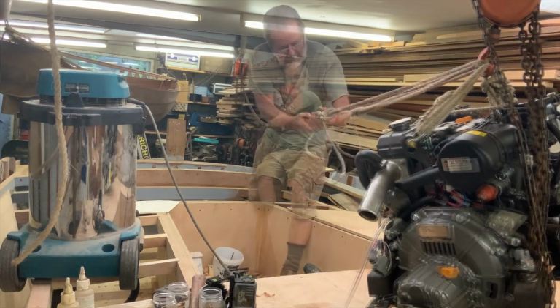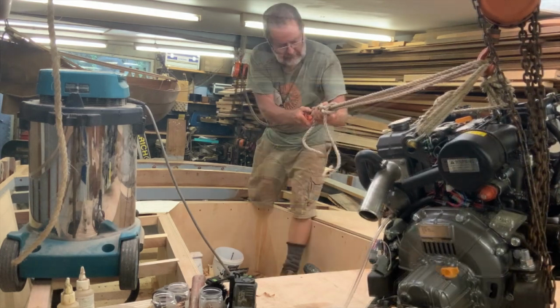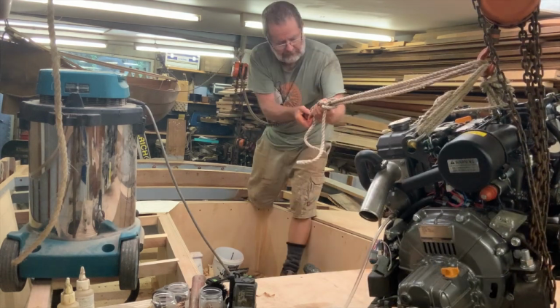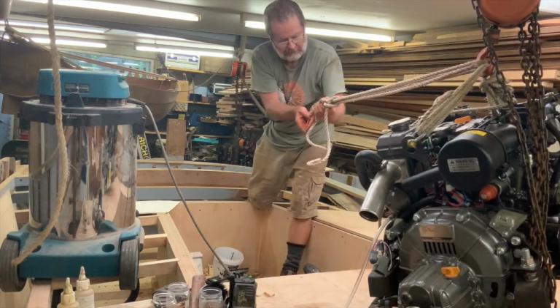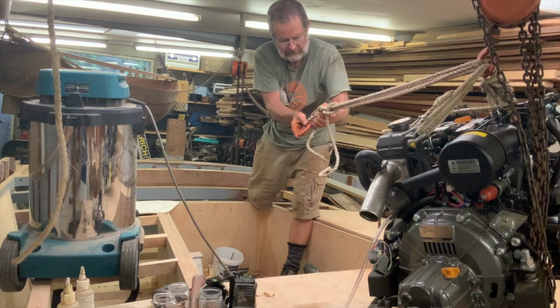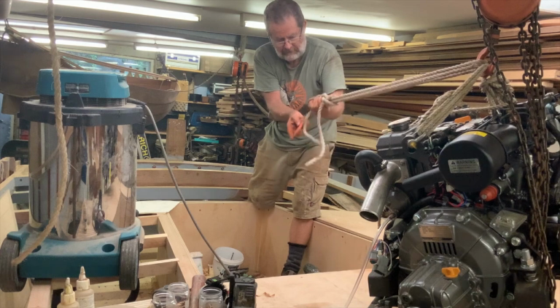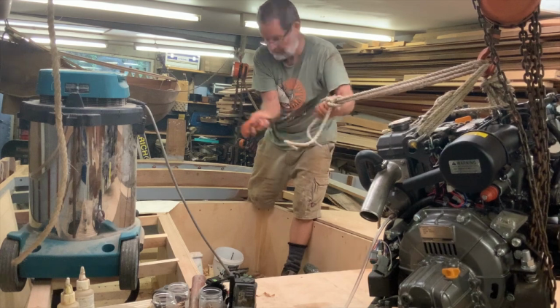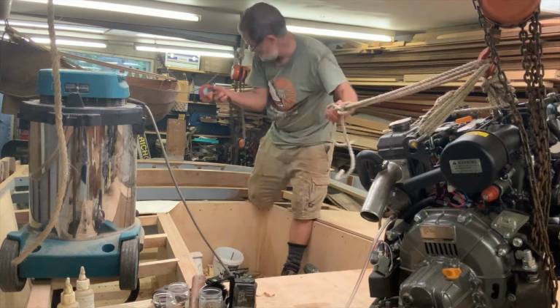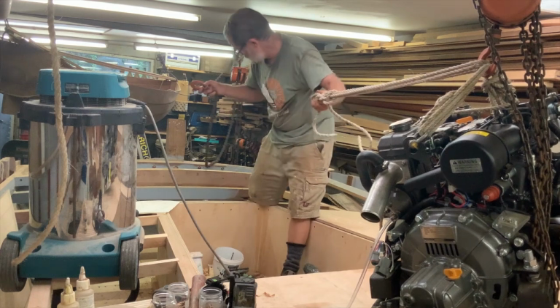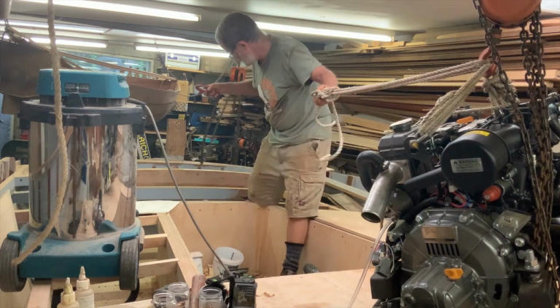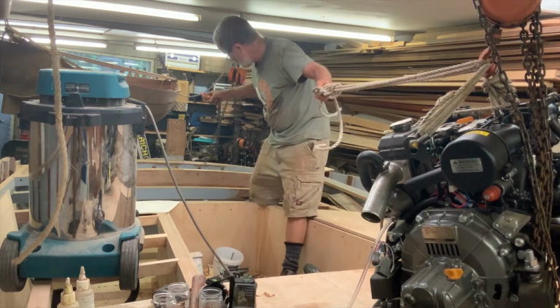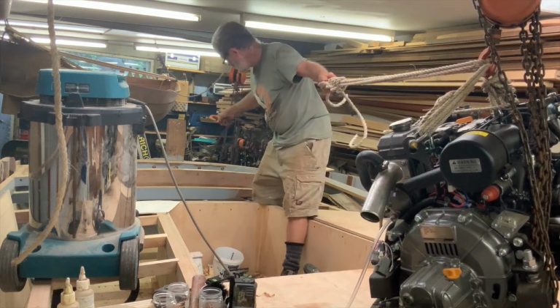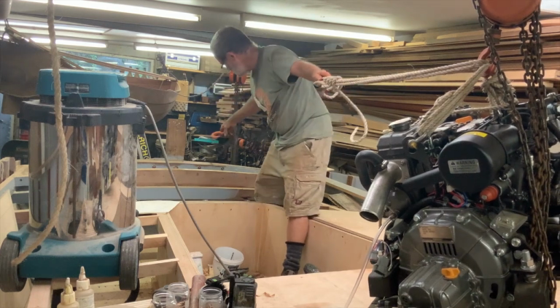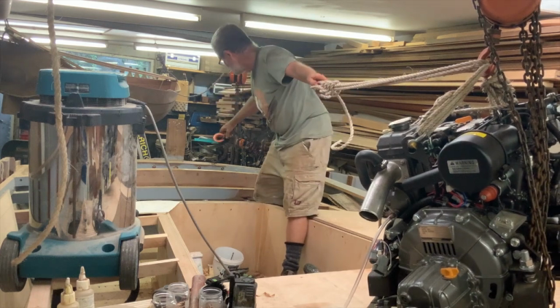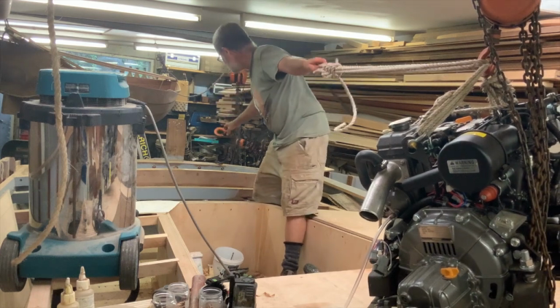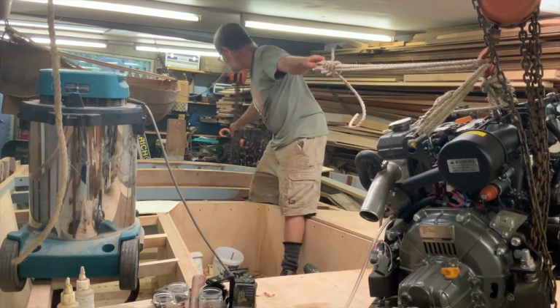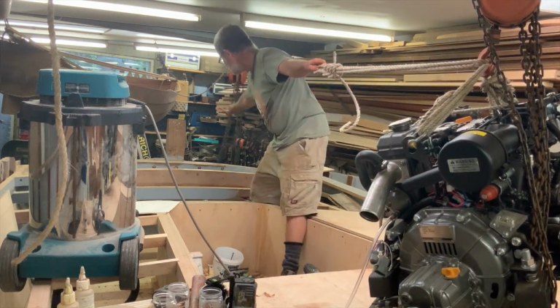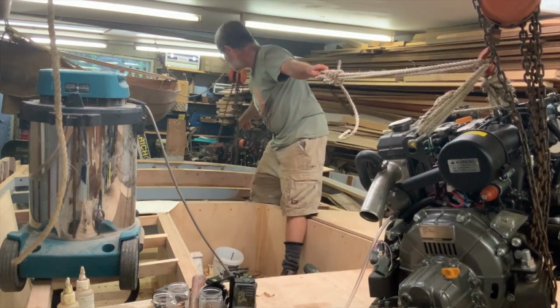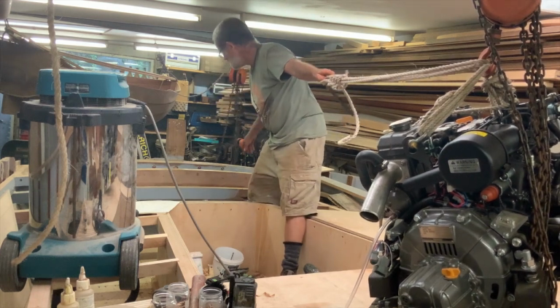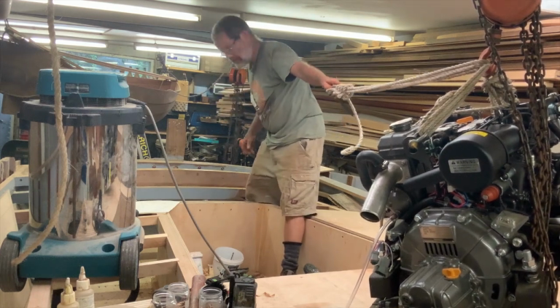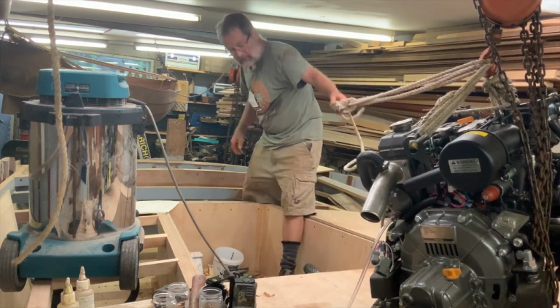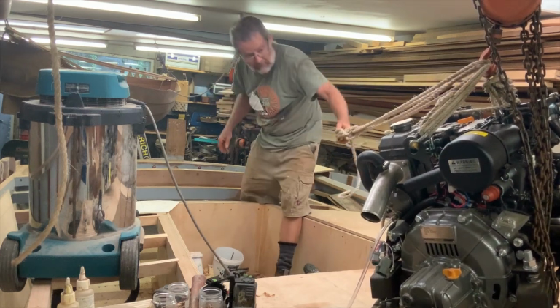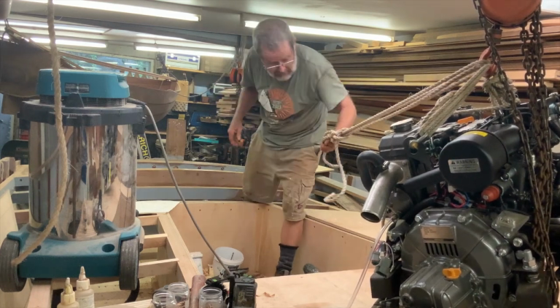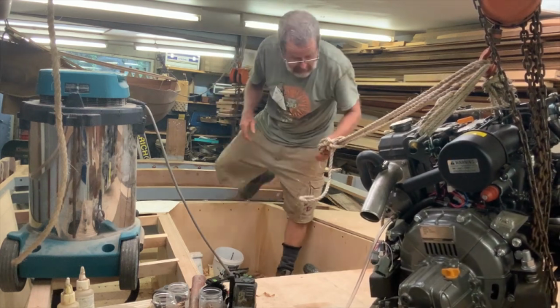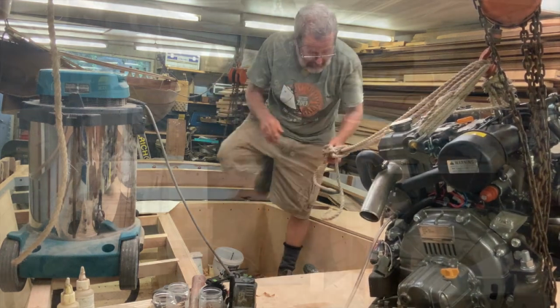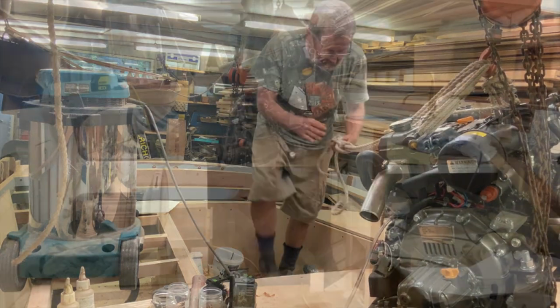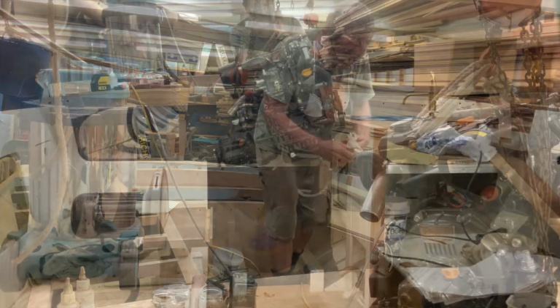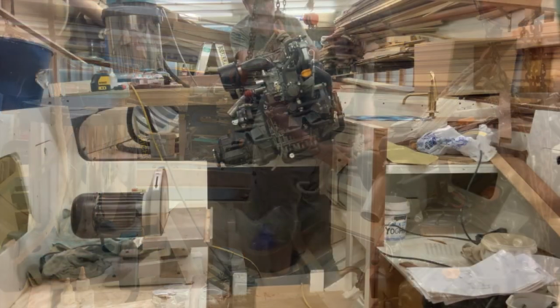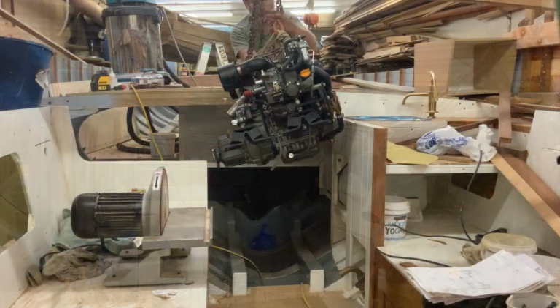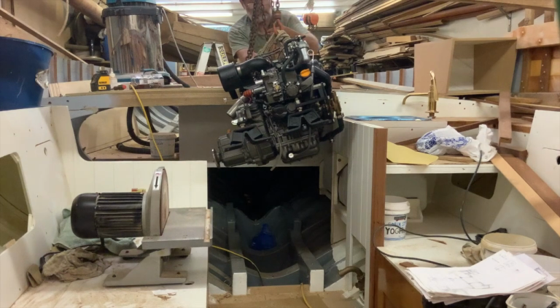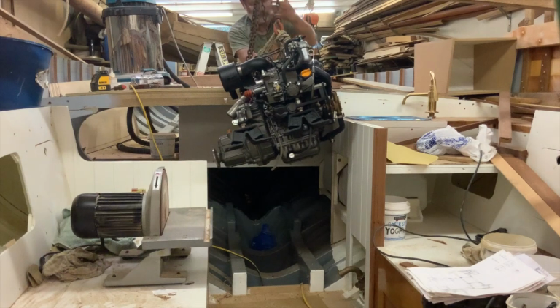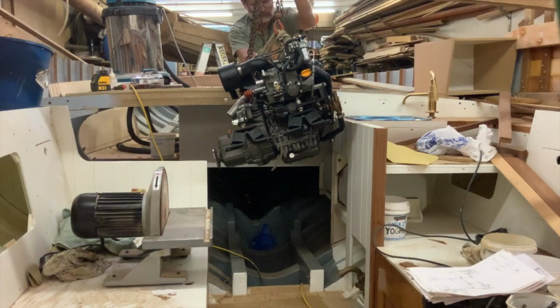When it was right over the spot, I disconnected the first chain block and then lowered it straight down onto the engine beds.